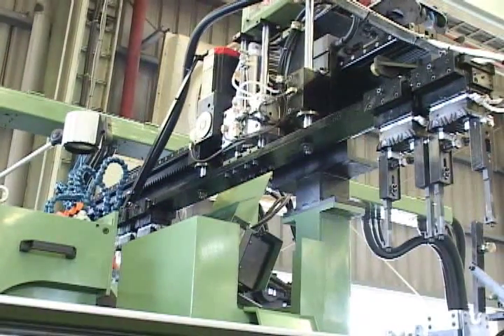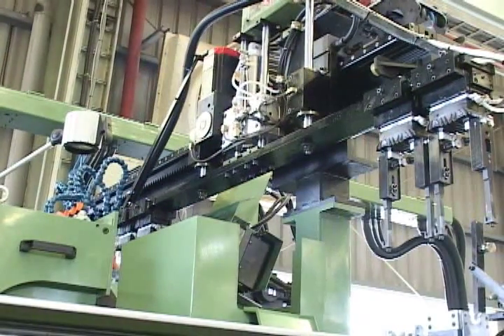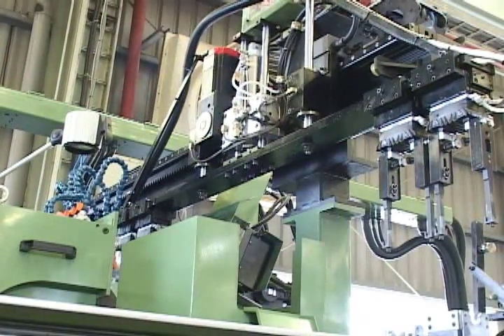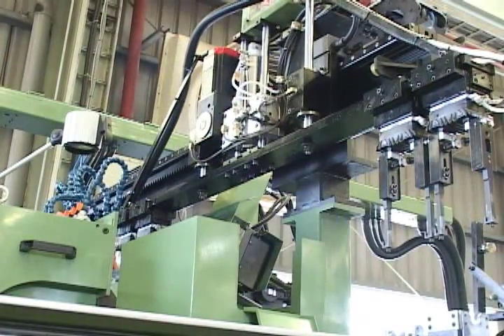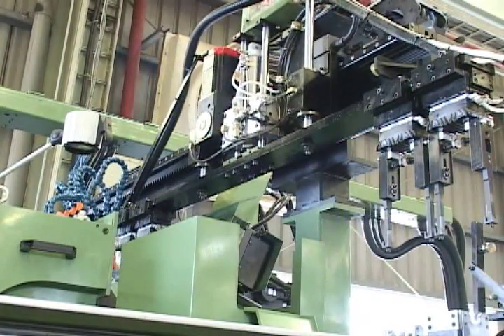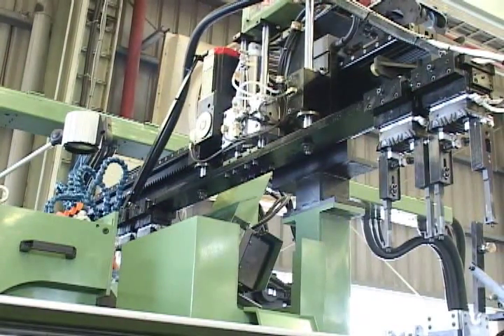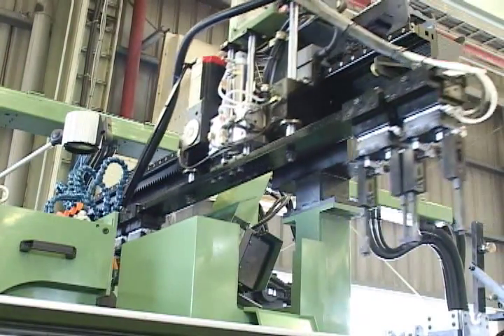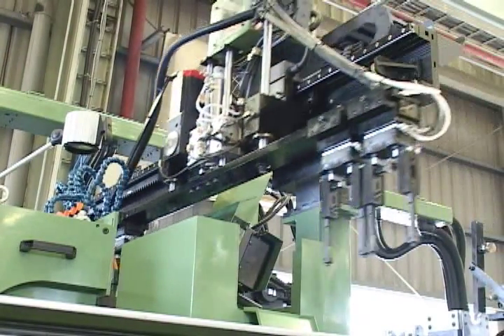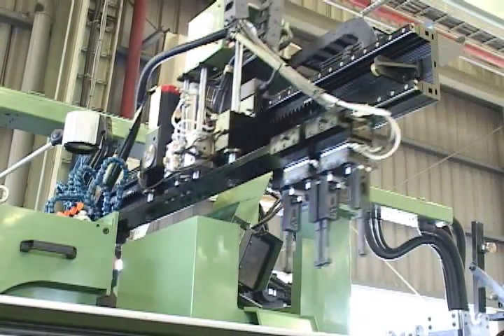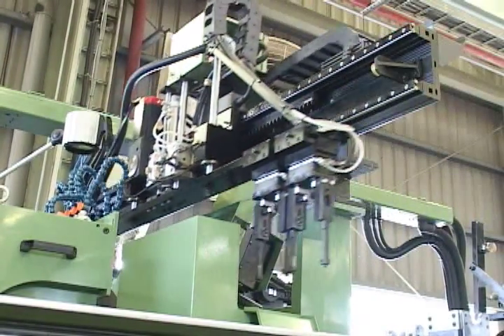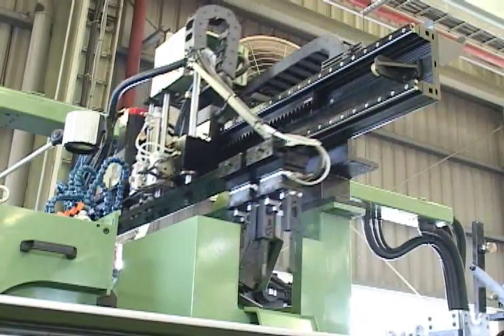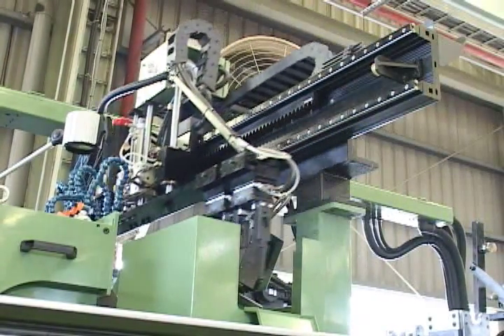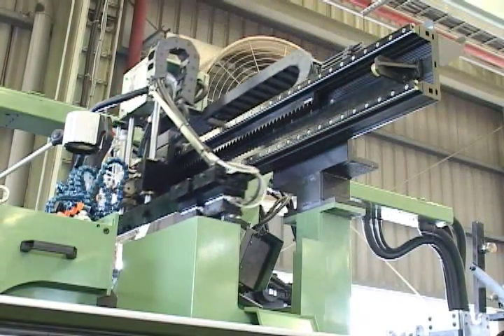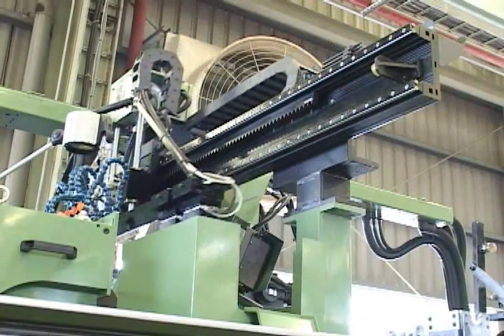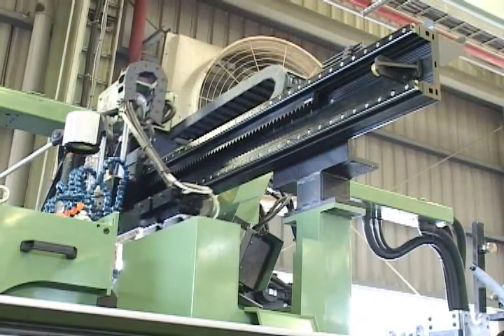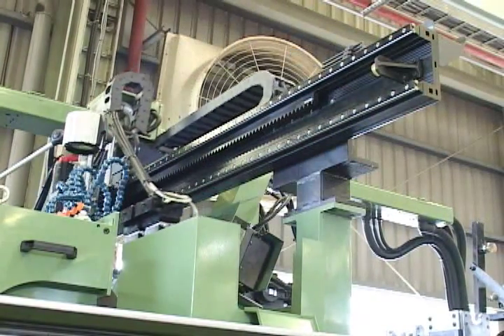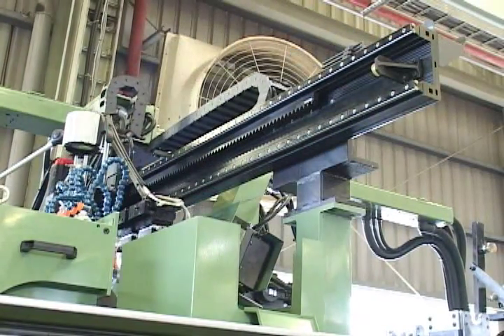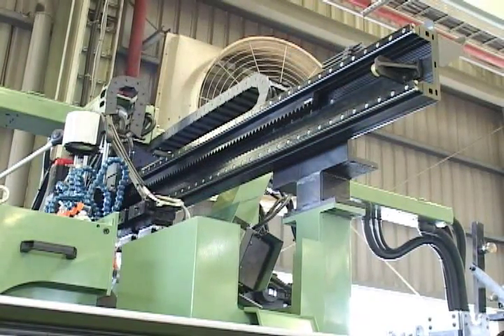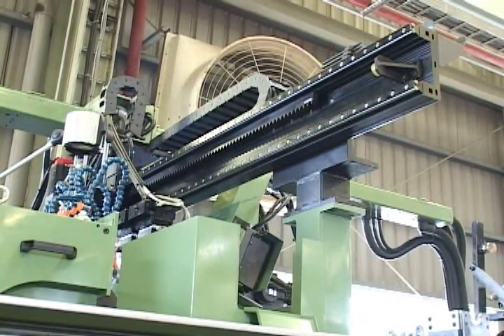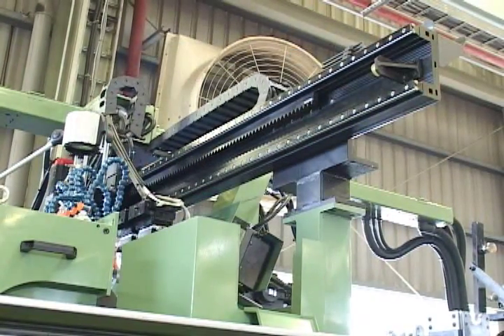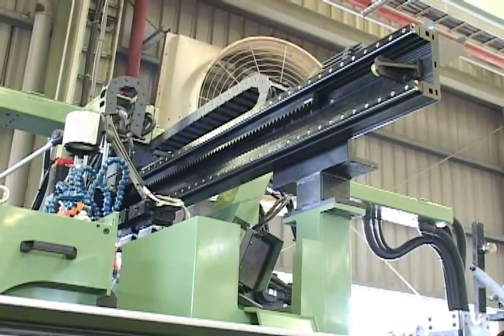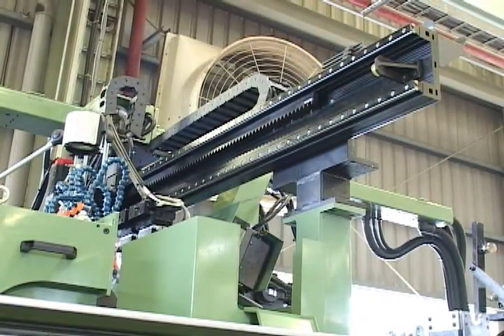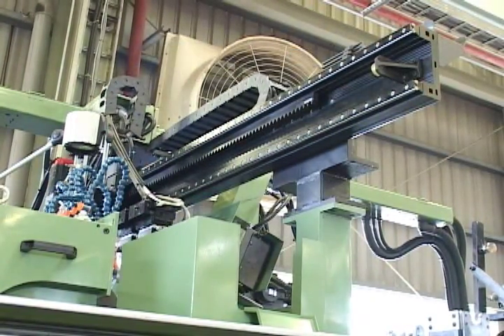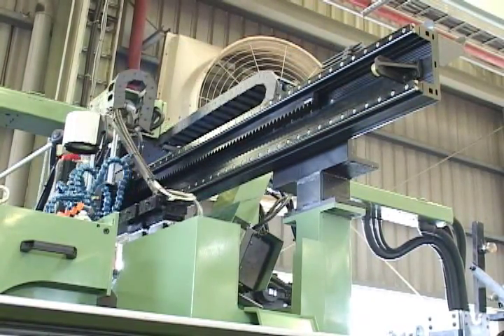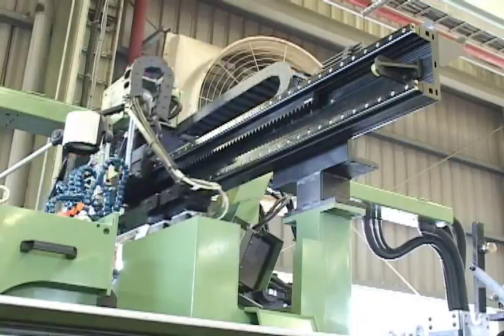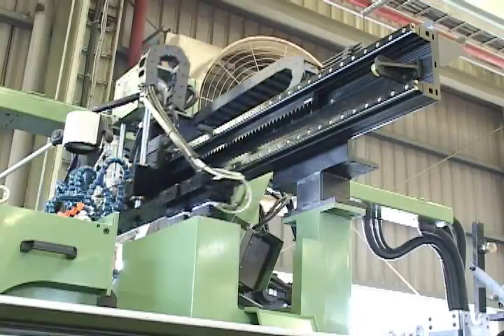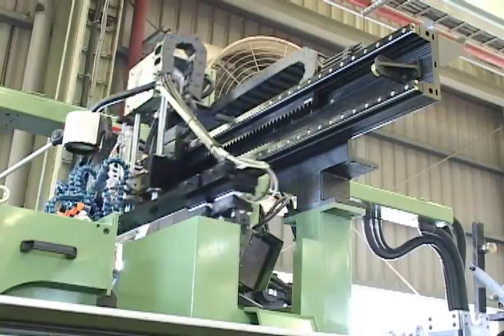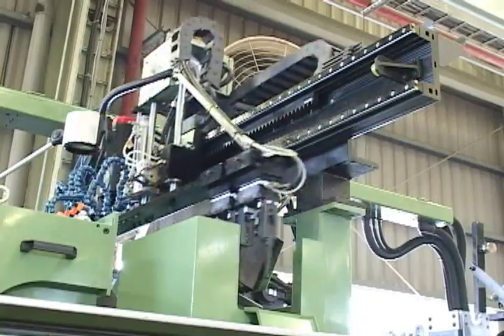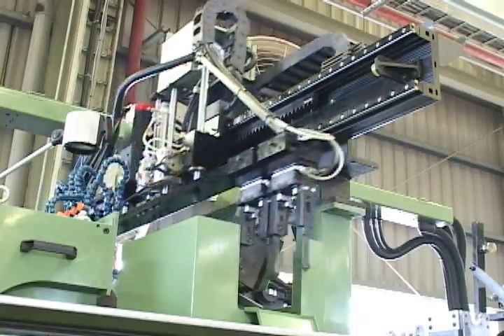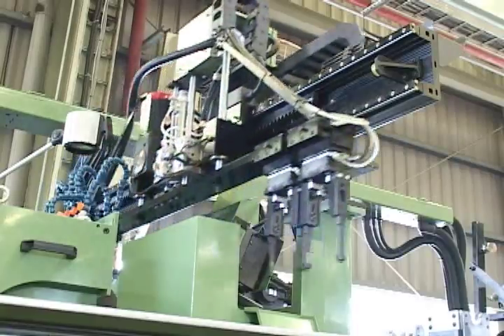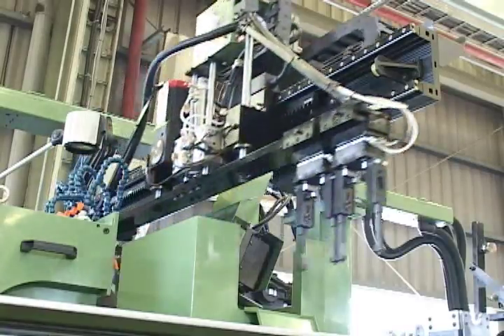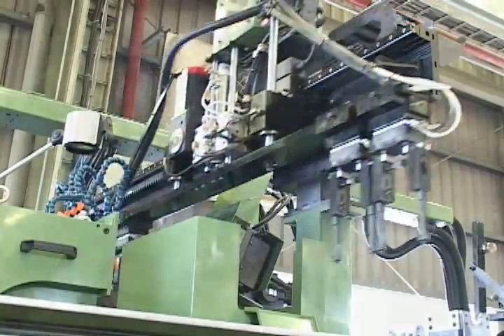The mechanical robot's movement uses high-precision gear and rack for positioning.